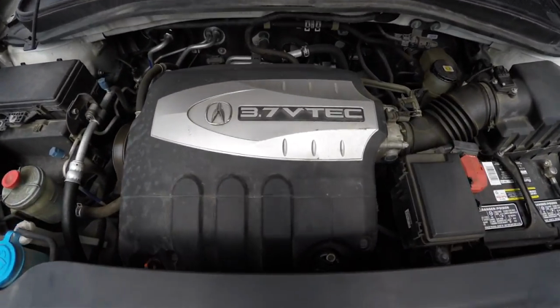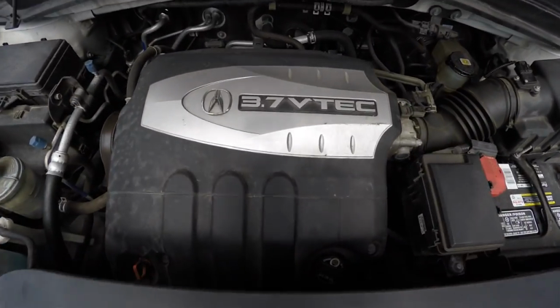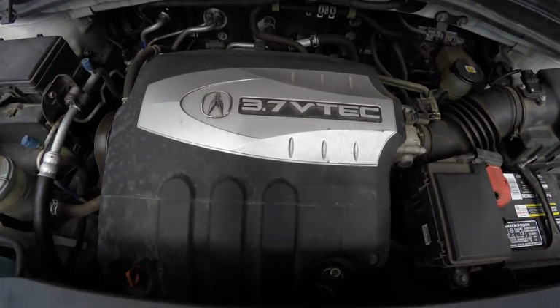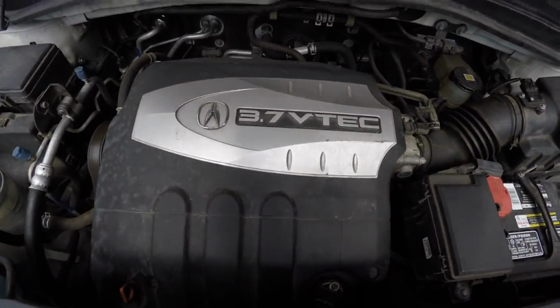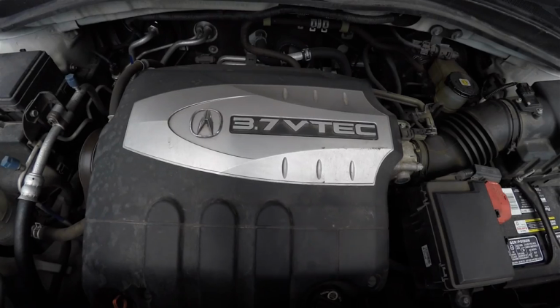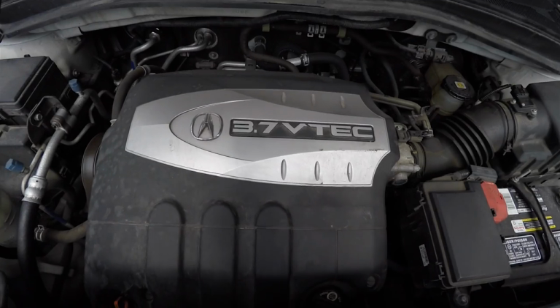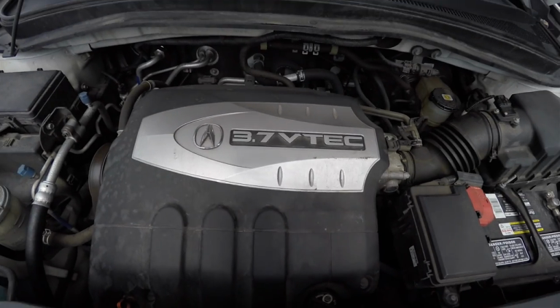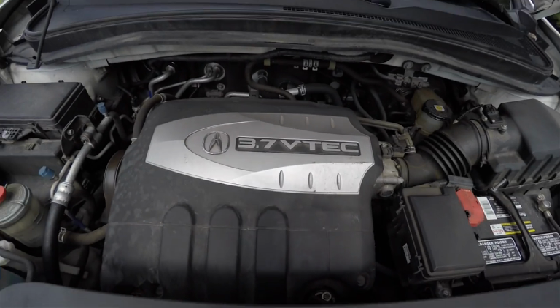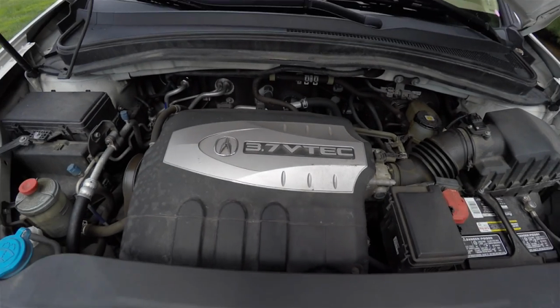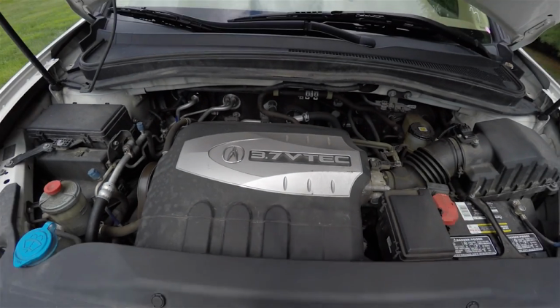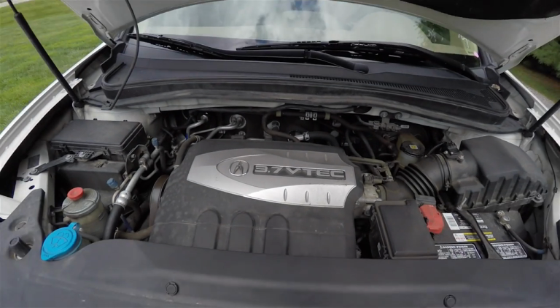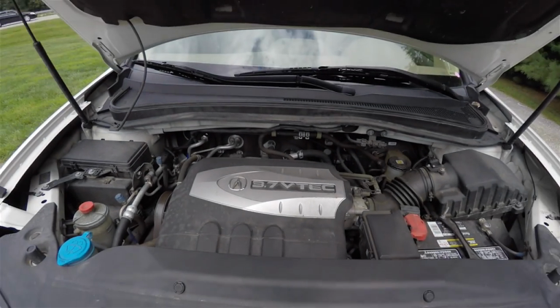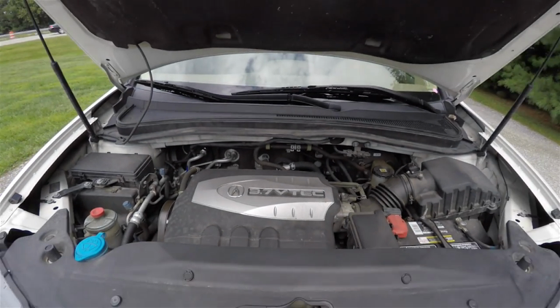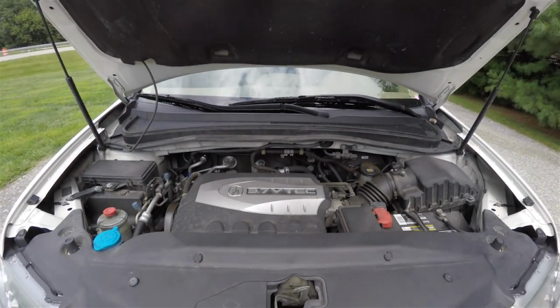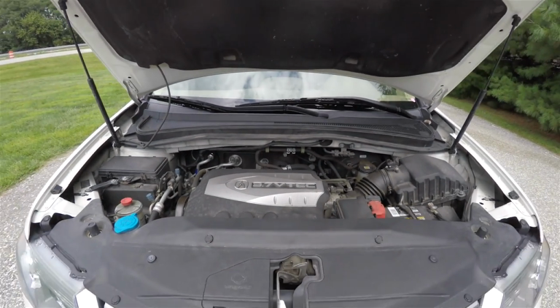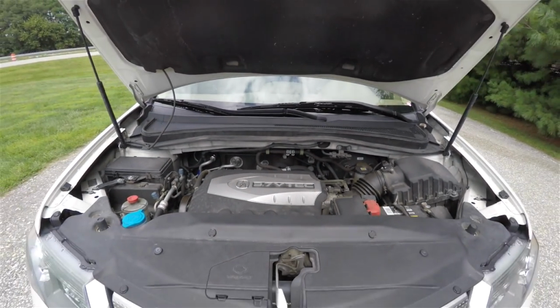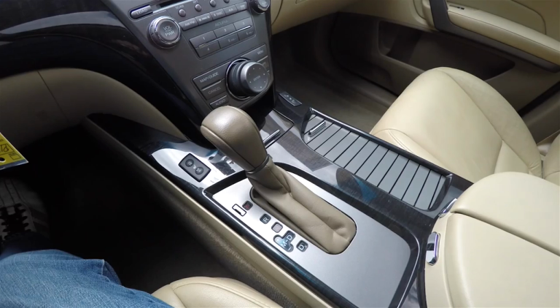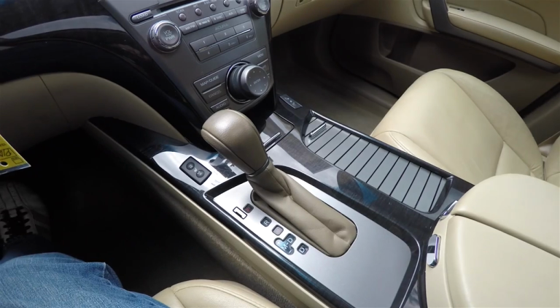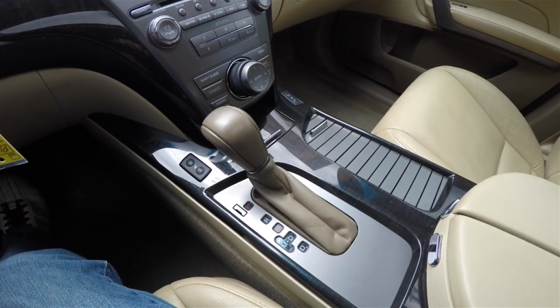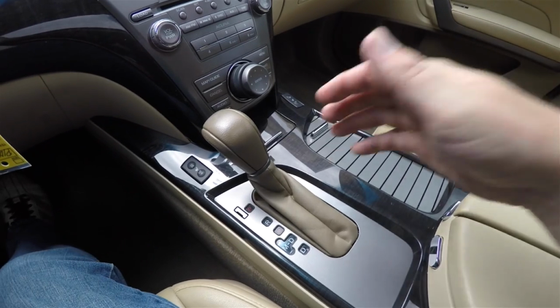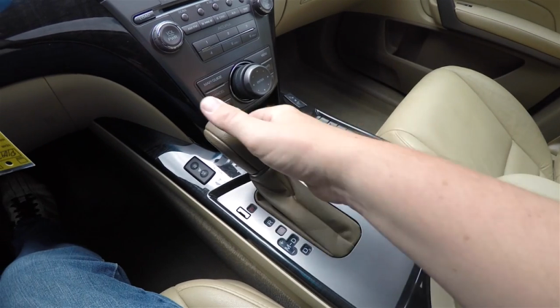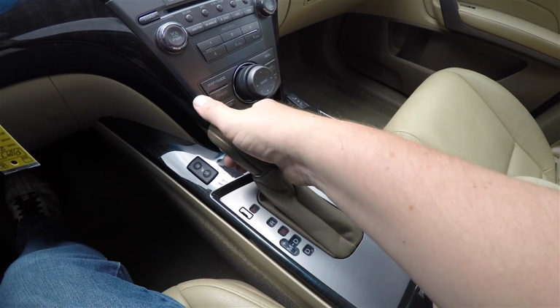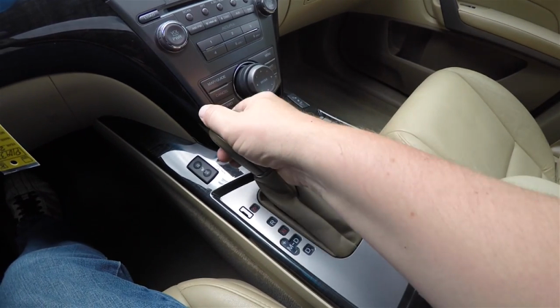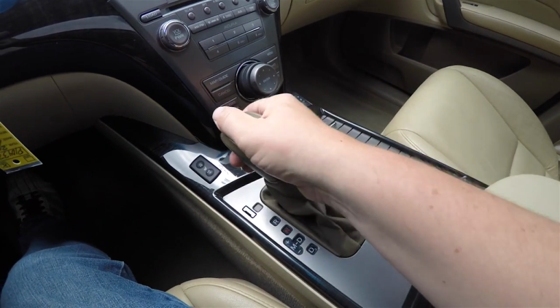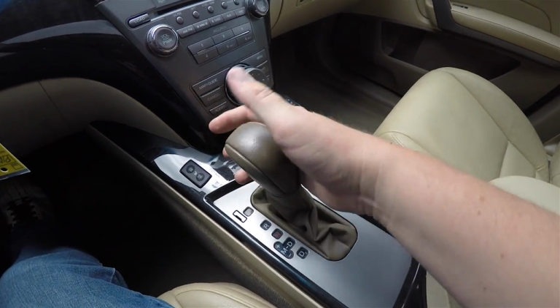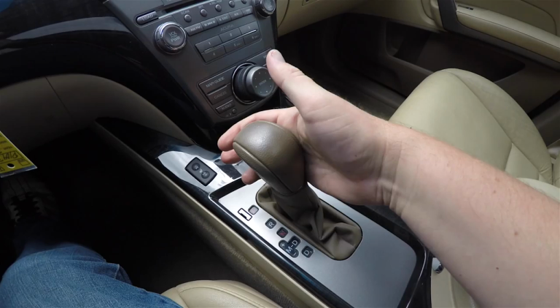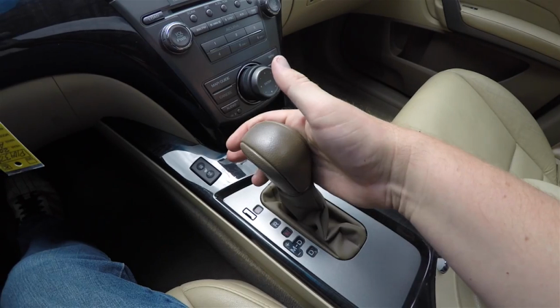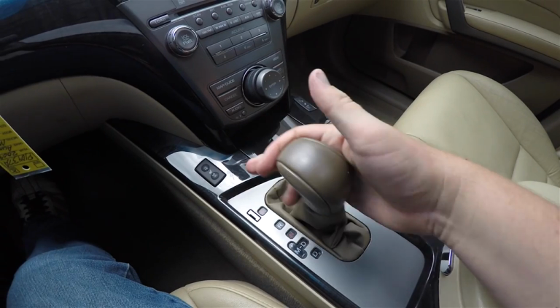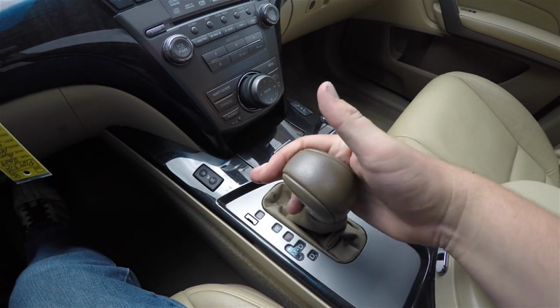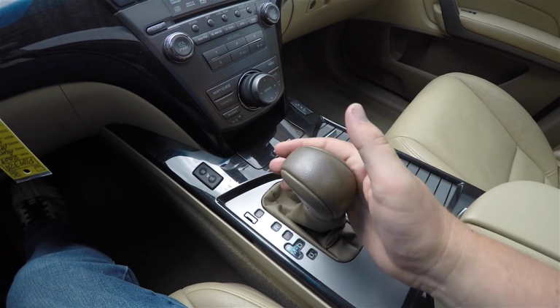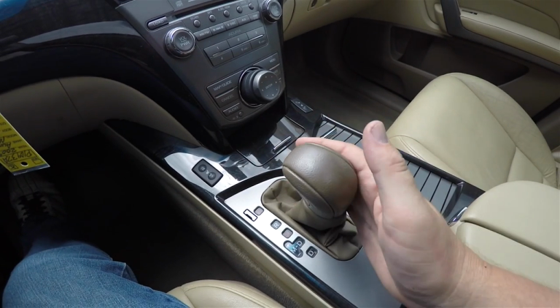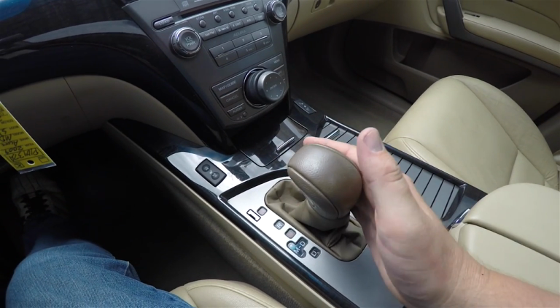It is powered by a 3.7 liter V6 engine and has a 5-speed automatic transmission with manual shiftability.